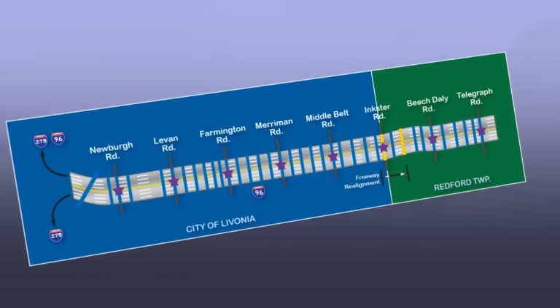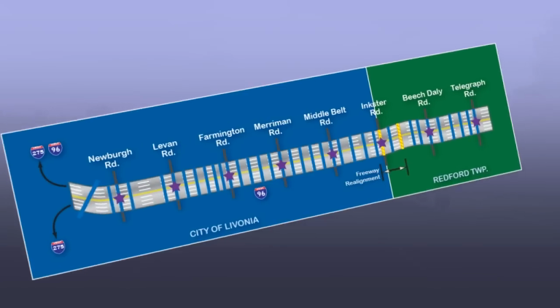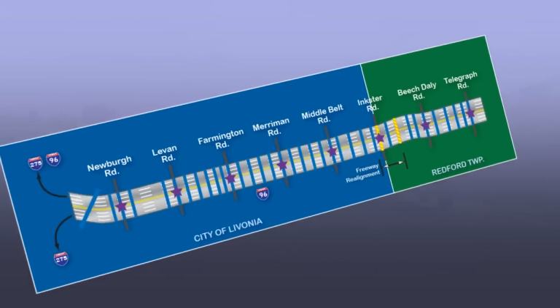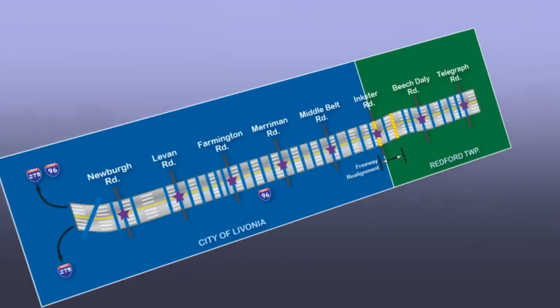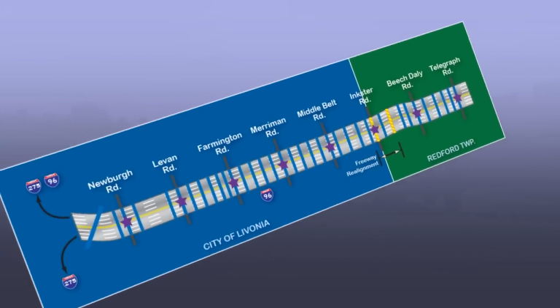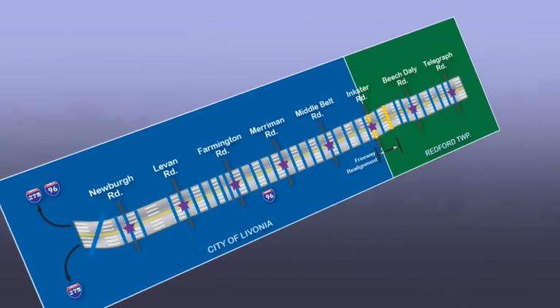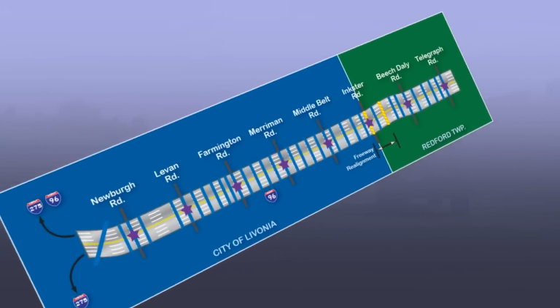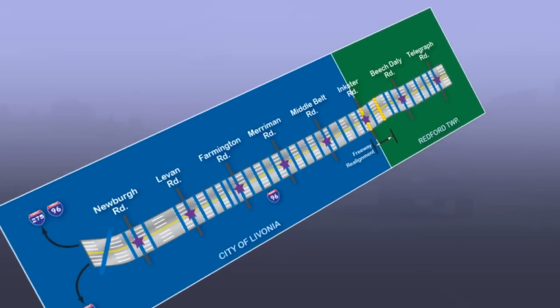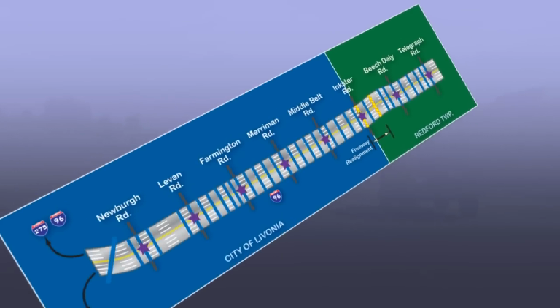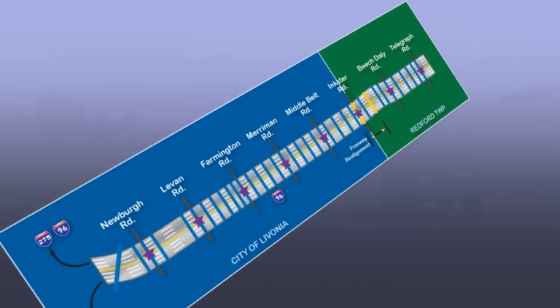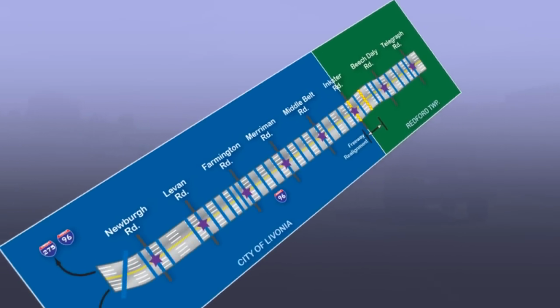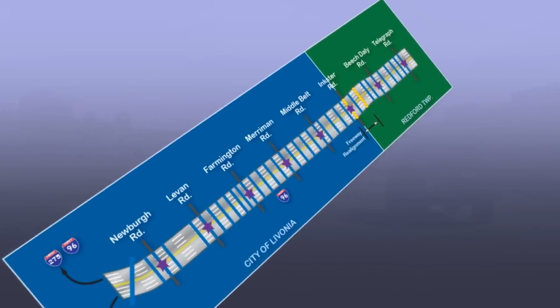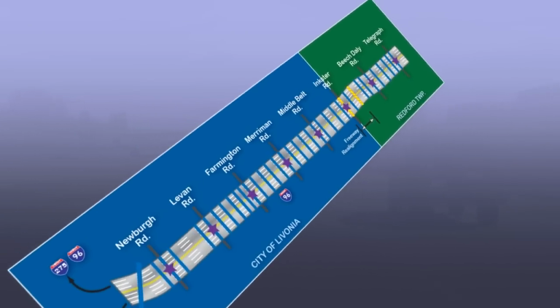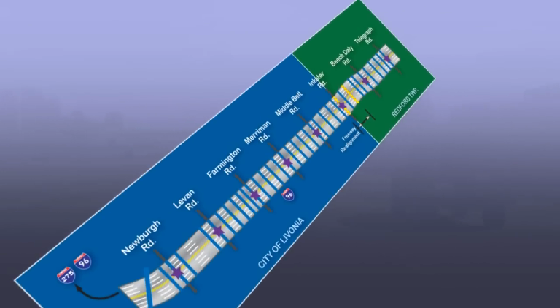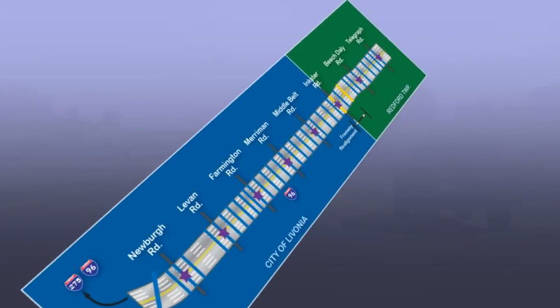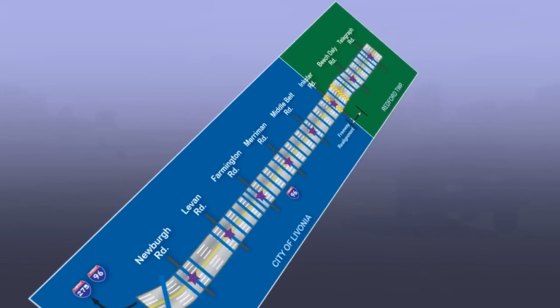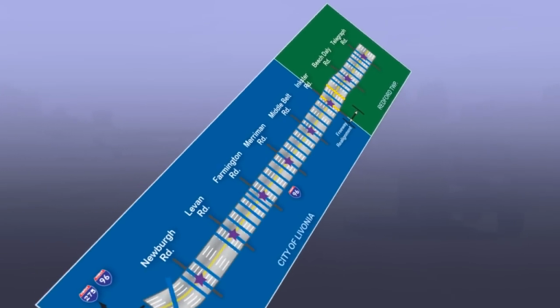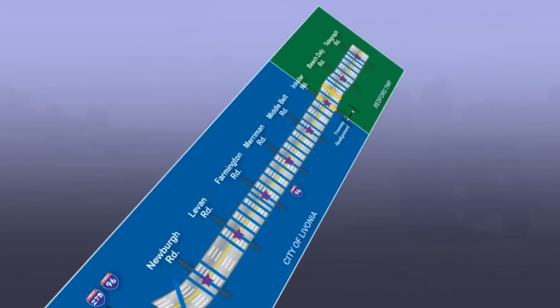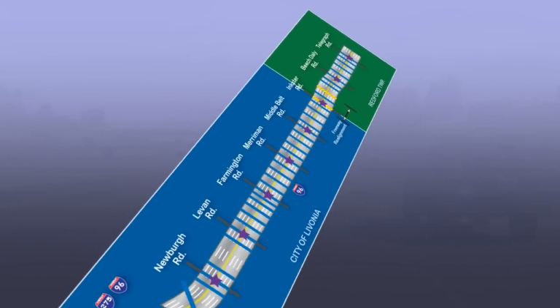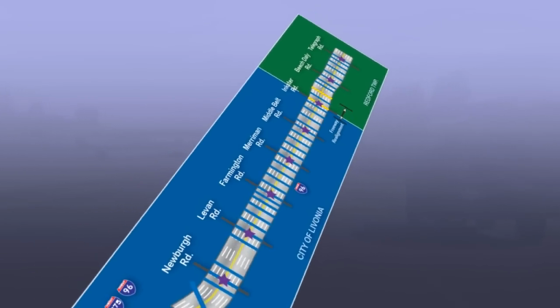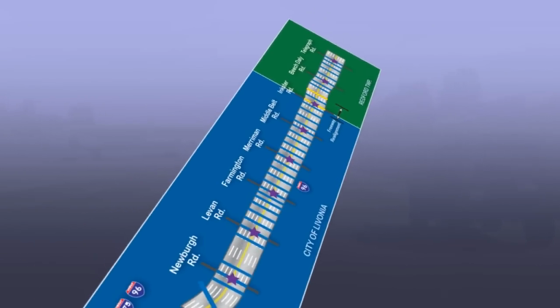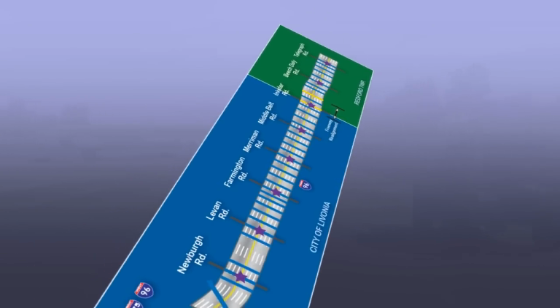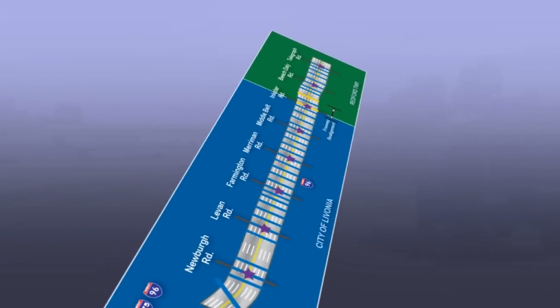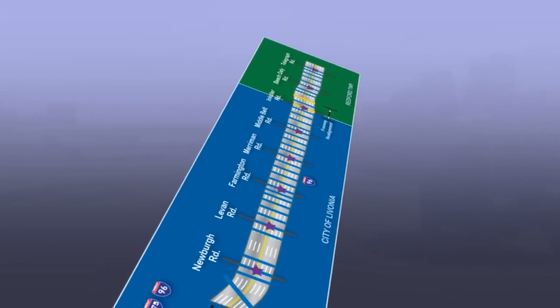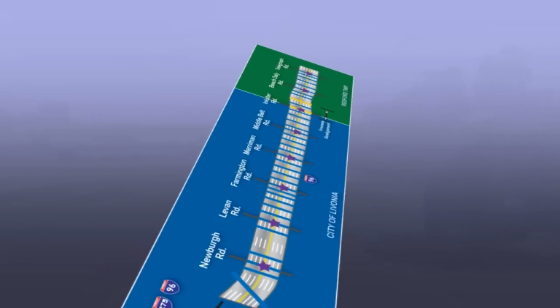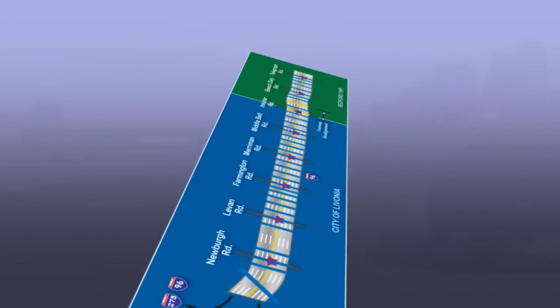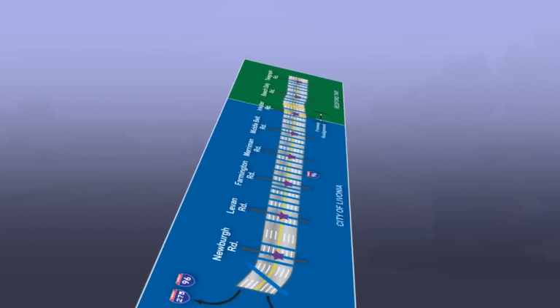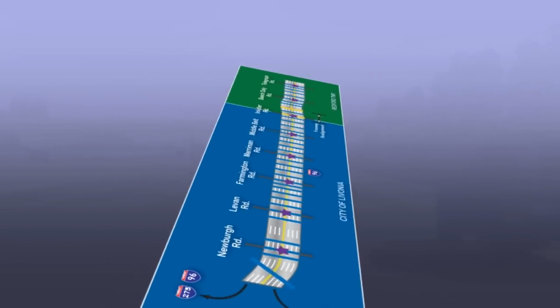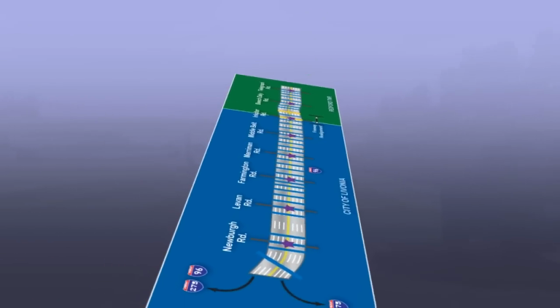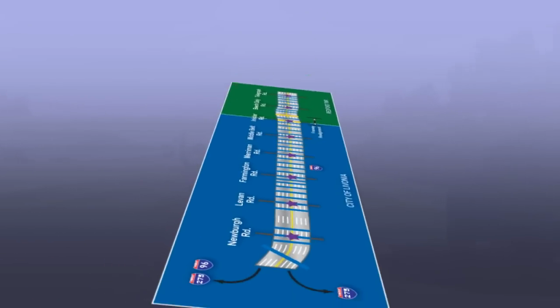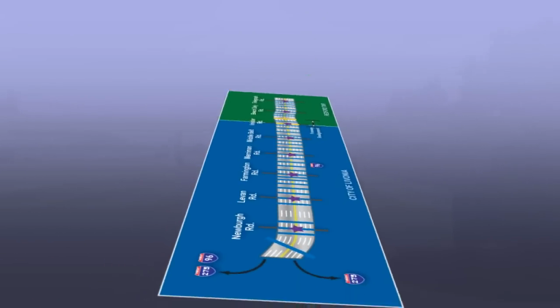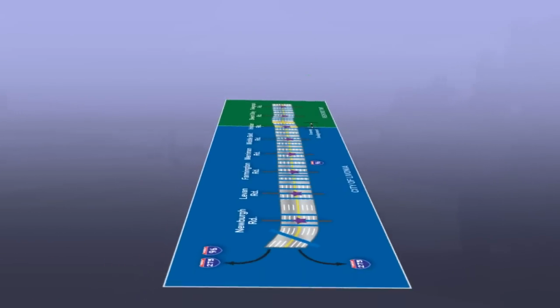Let's make our way eastbound through the new corridor and look at some of the planned improvements.